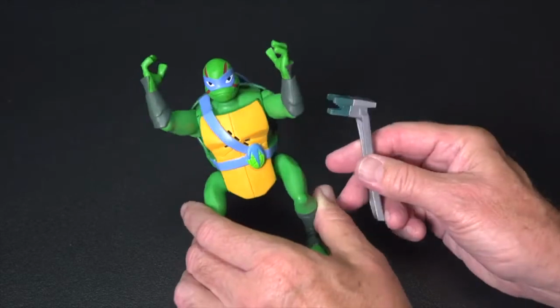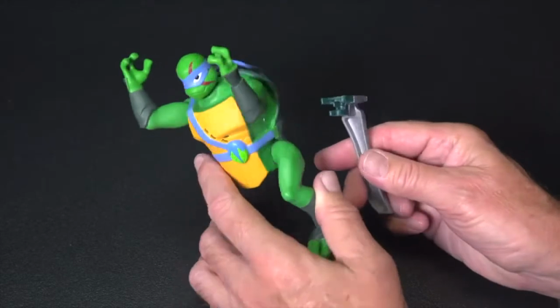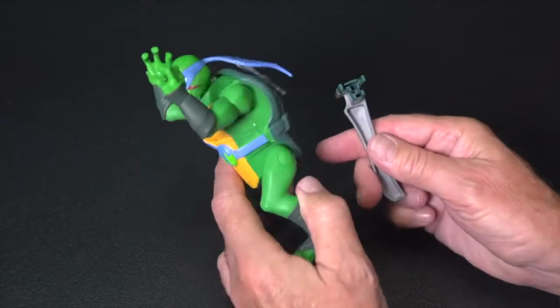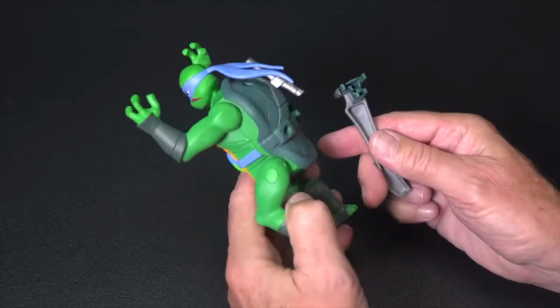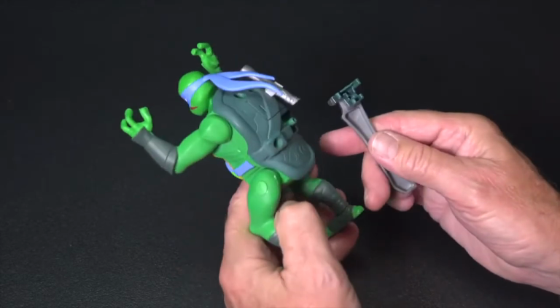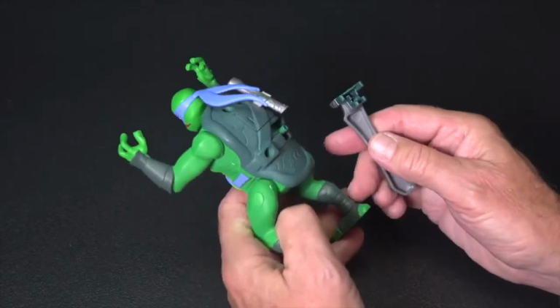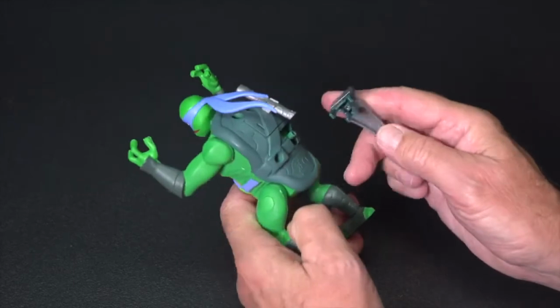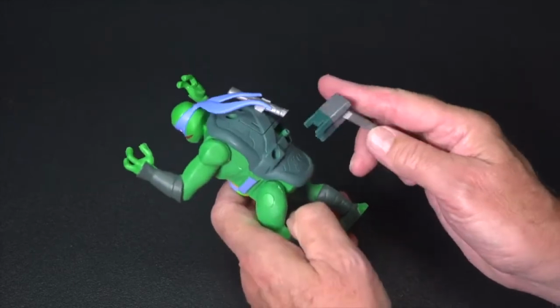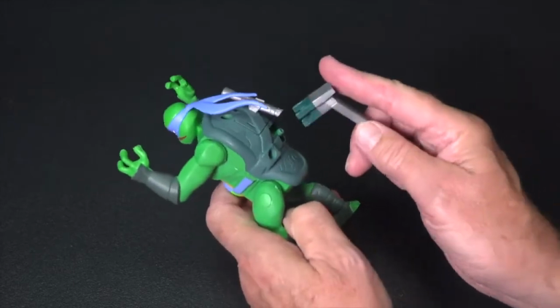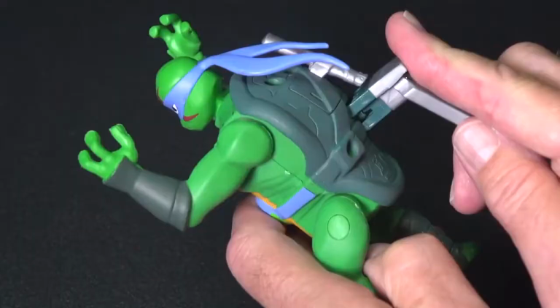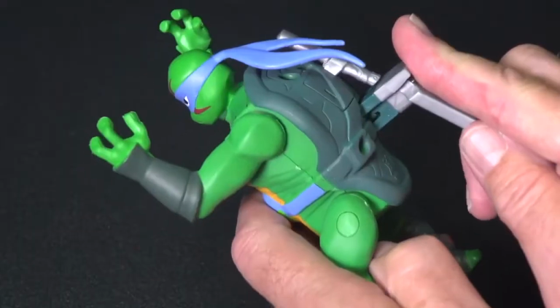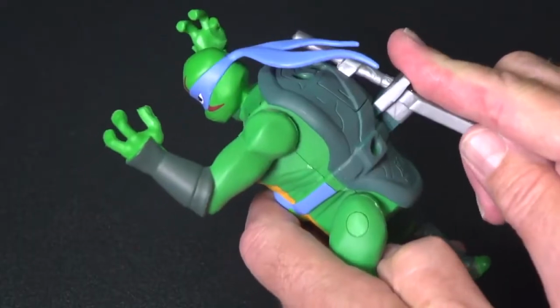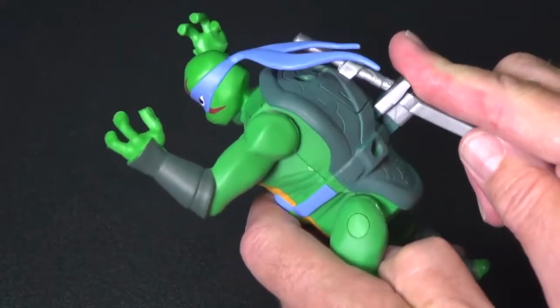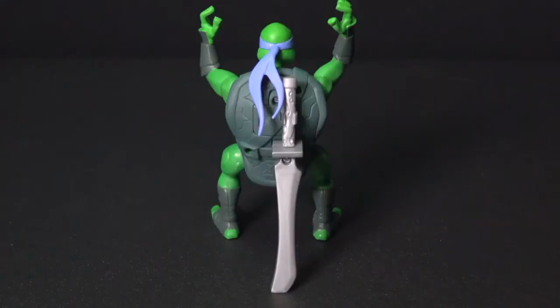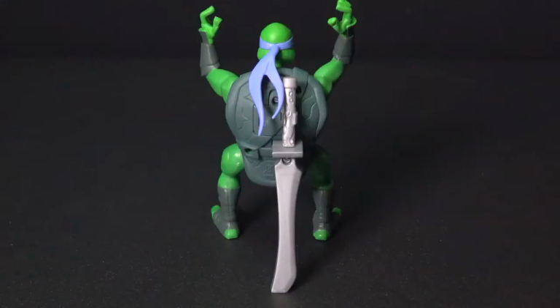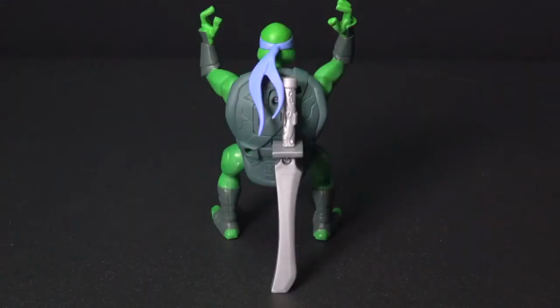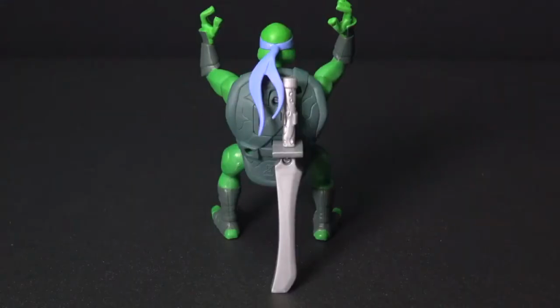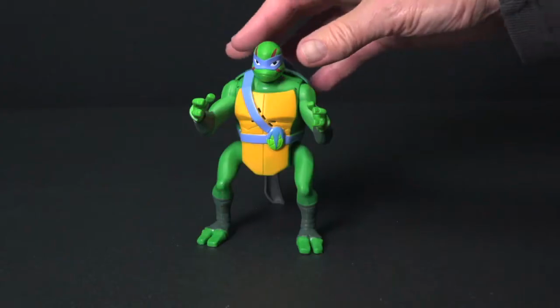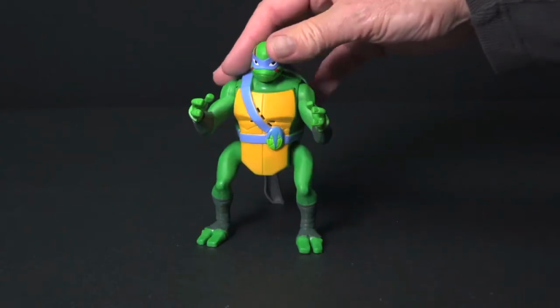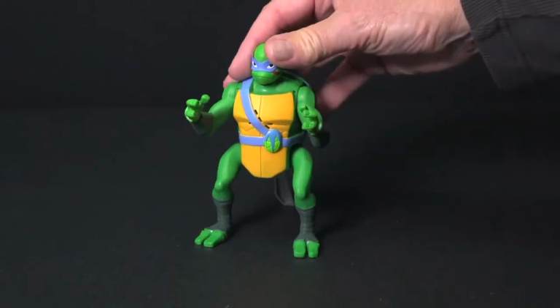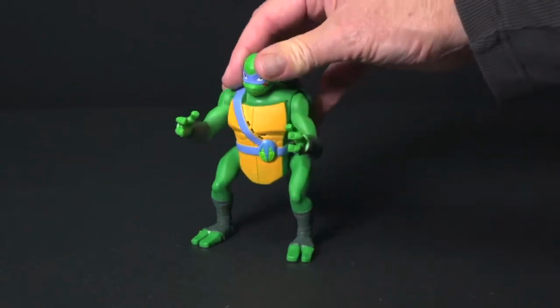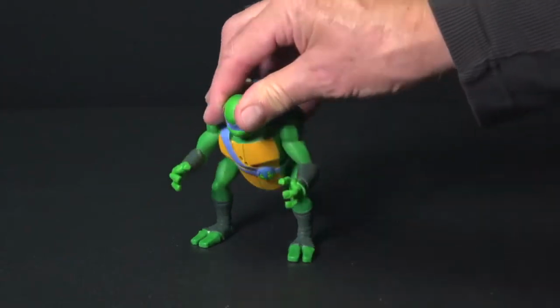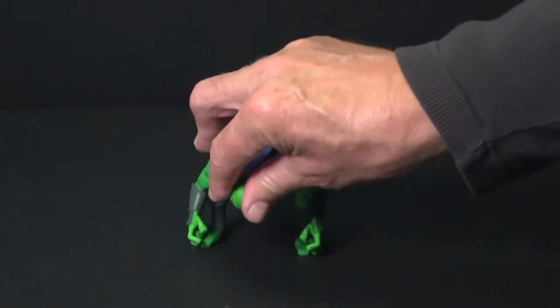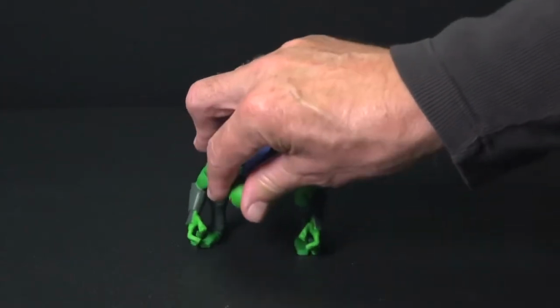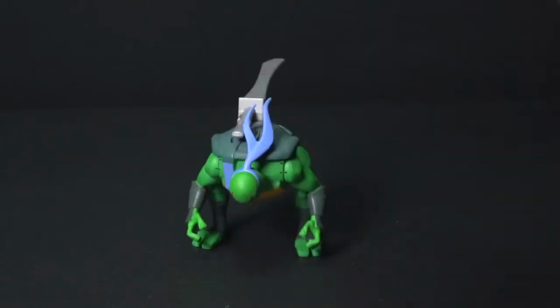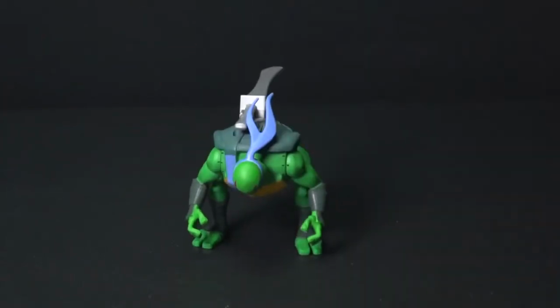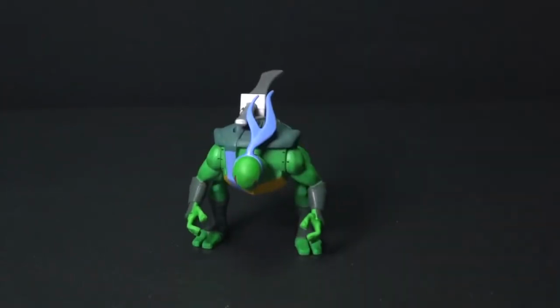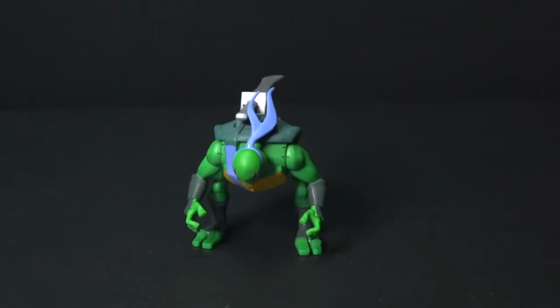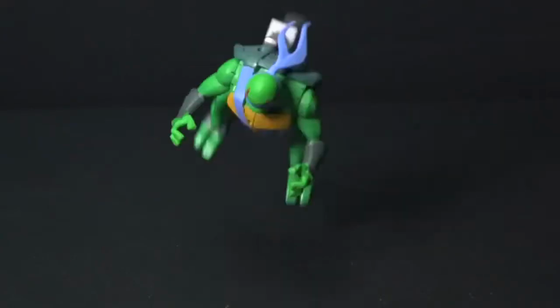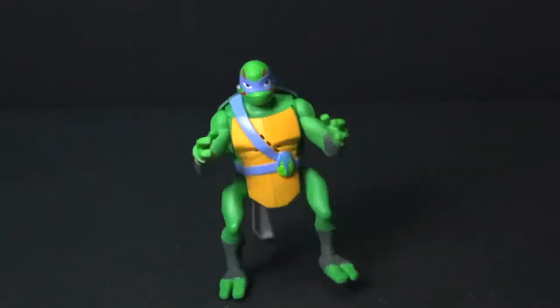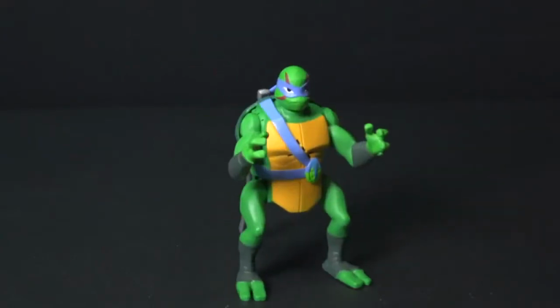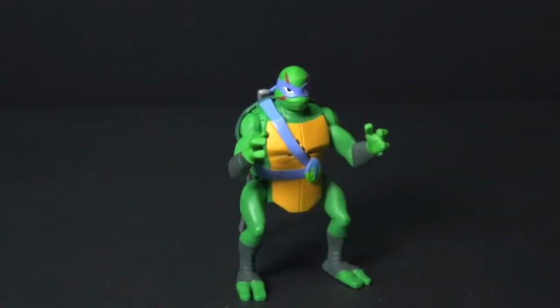Attach Leo's katana. Bend him forward and release to unleash his incredible back flip ninja attack.